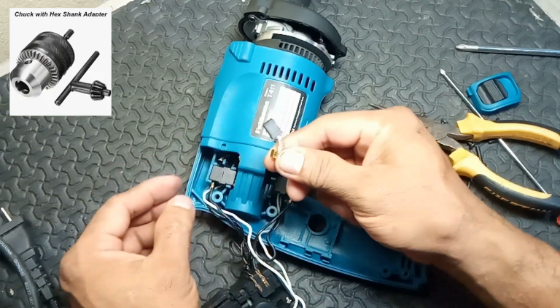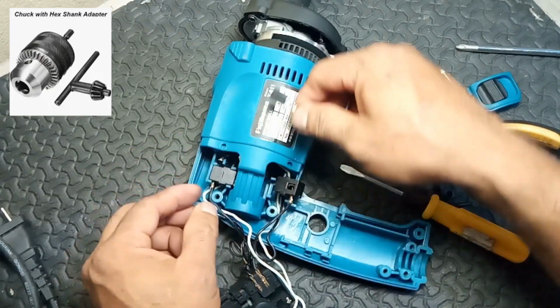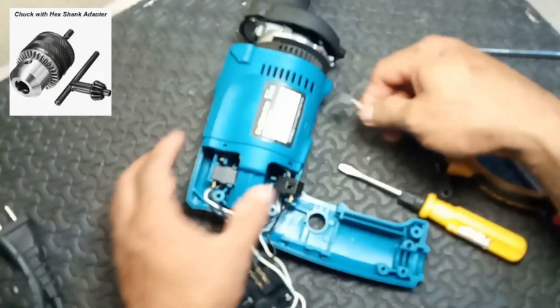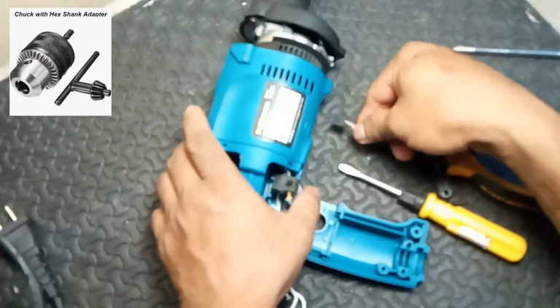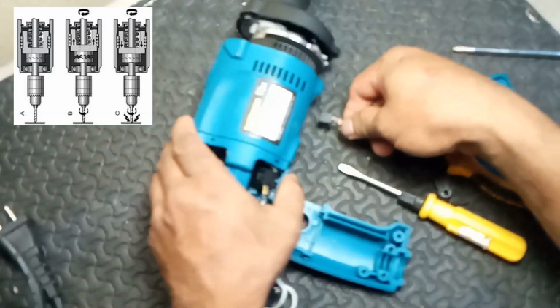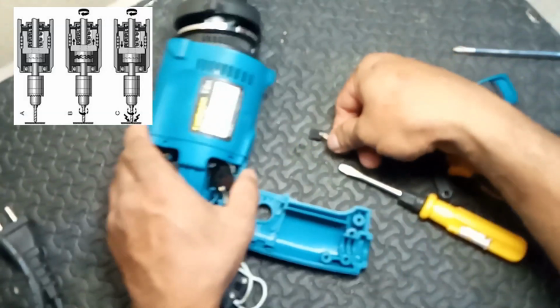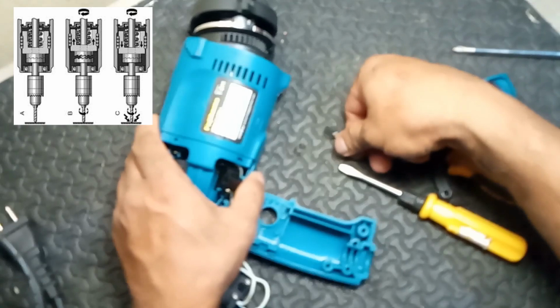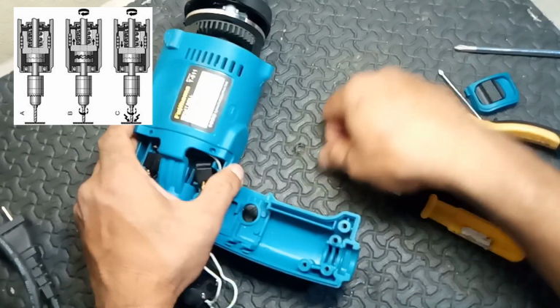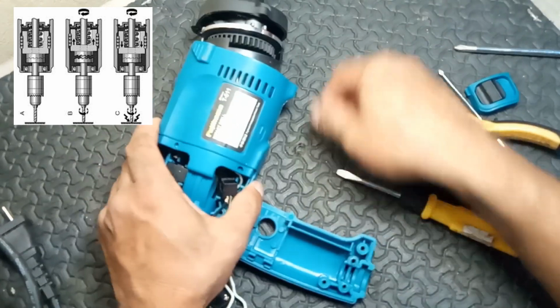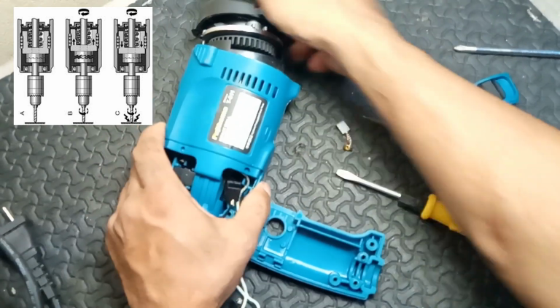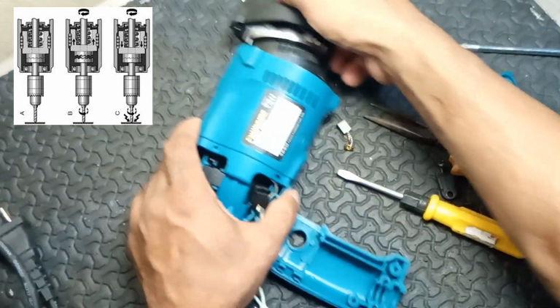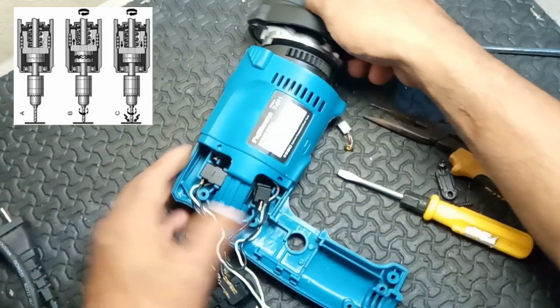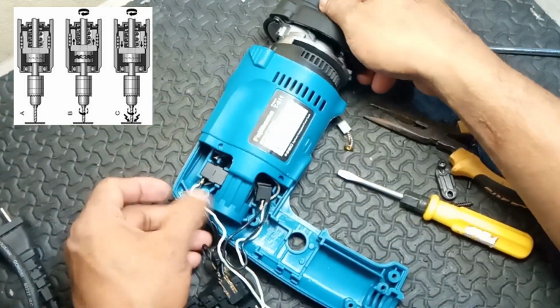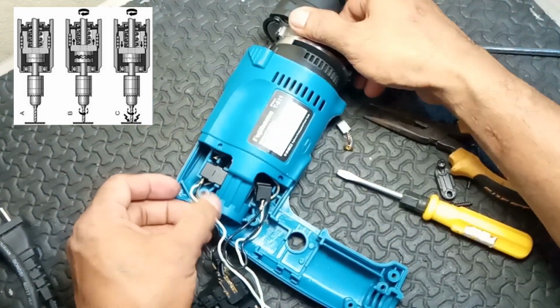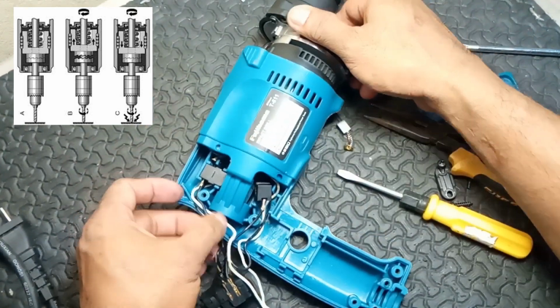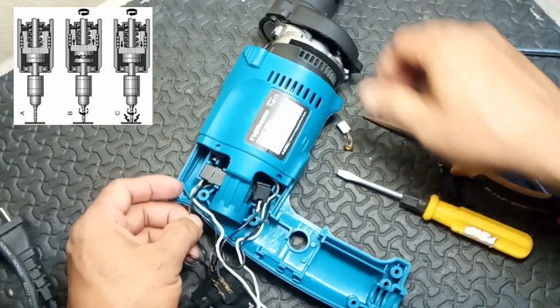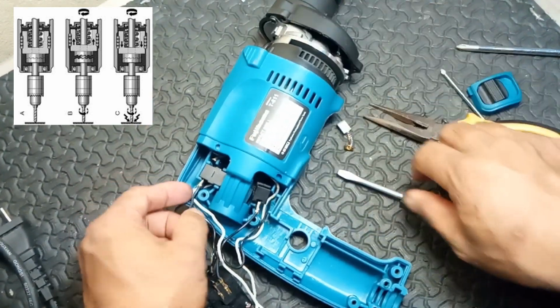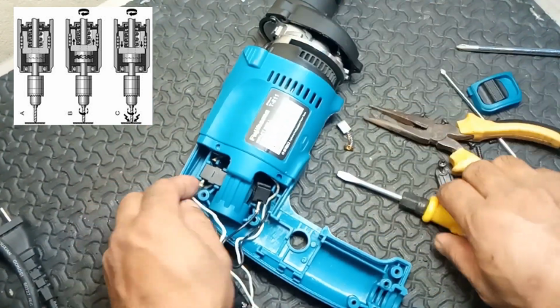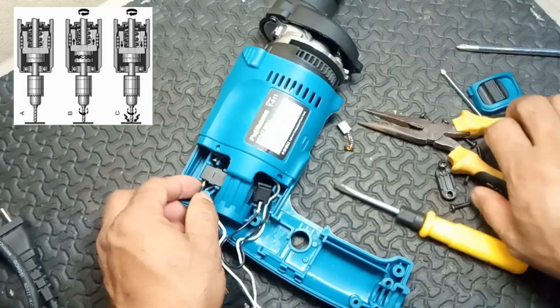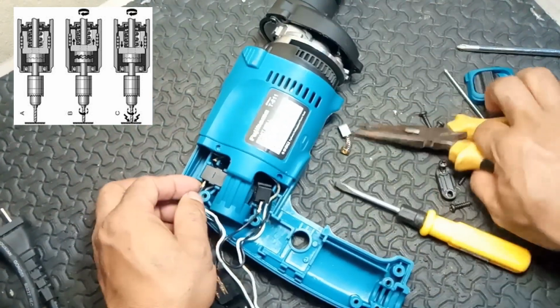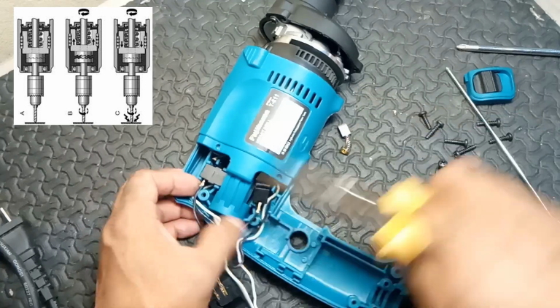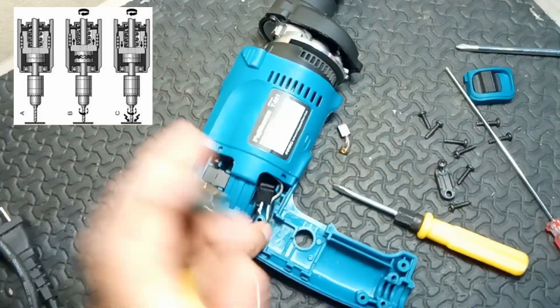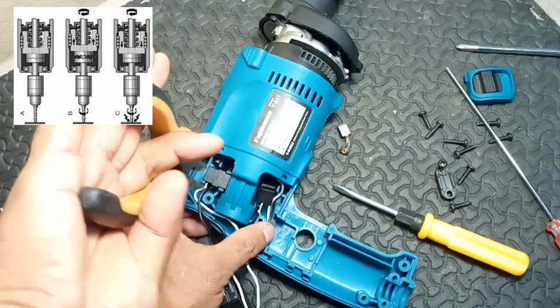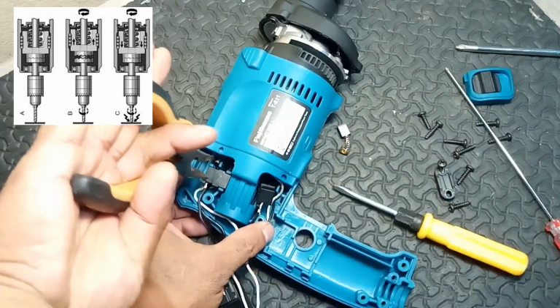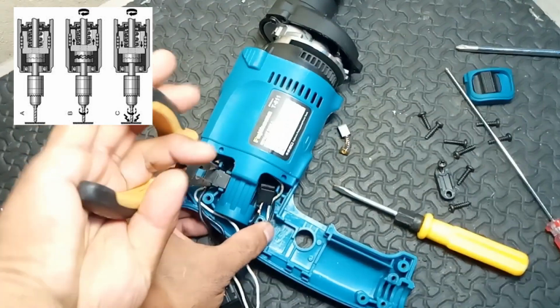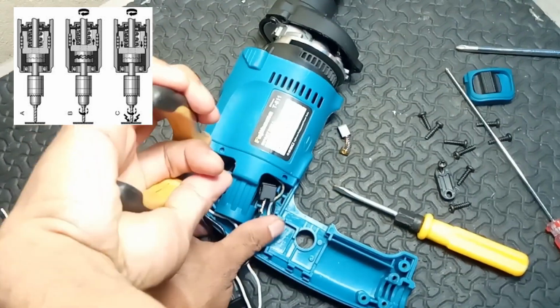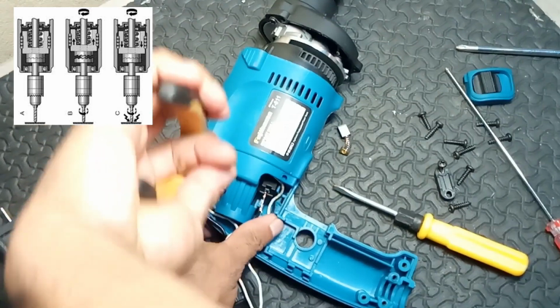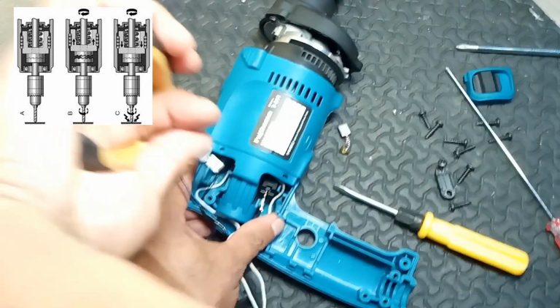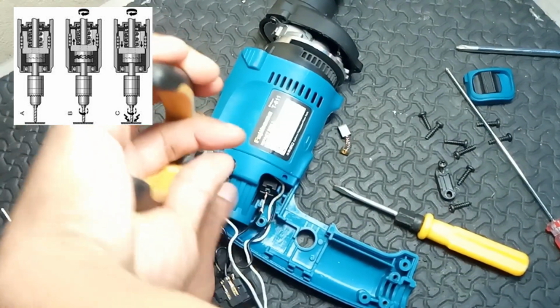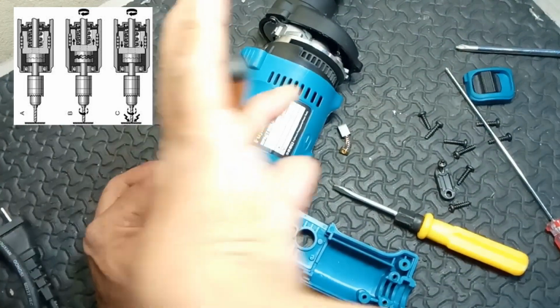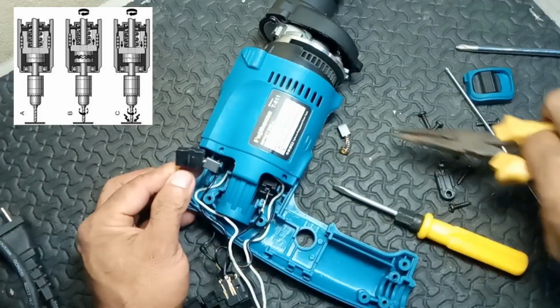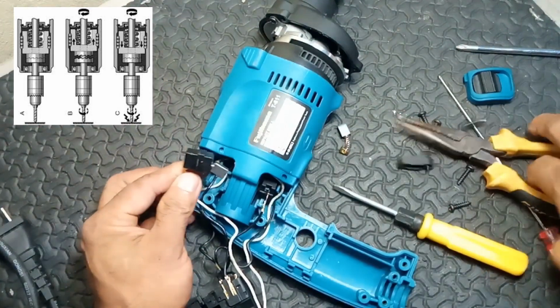3. Hammer mechanism. Function: generates the hammering action needed for drilling into hard materials.